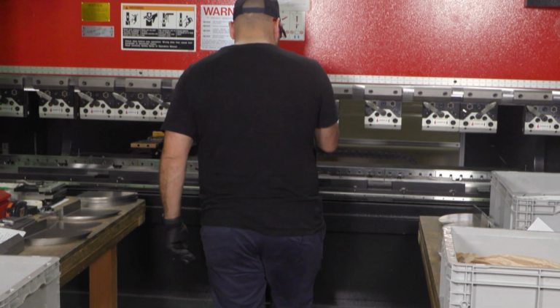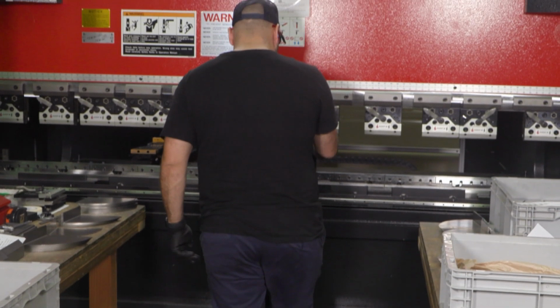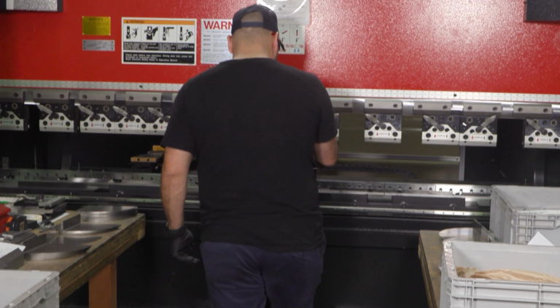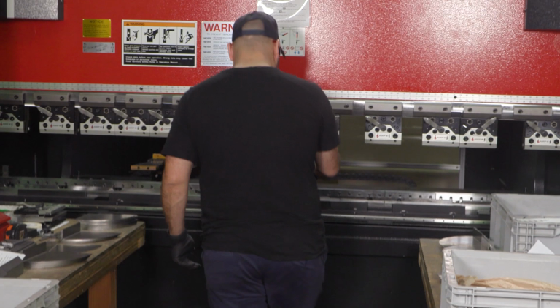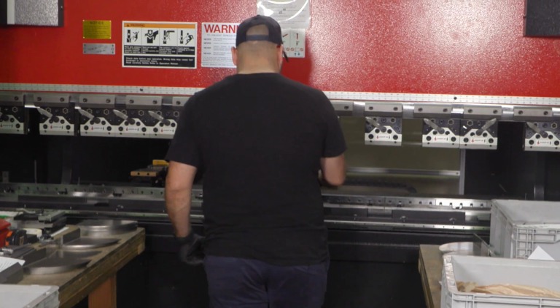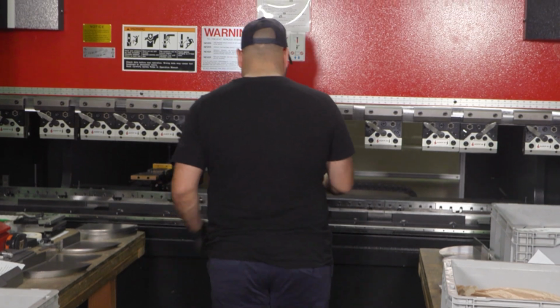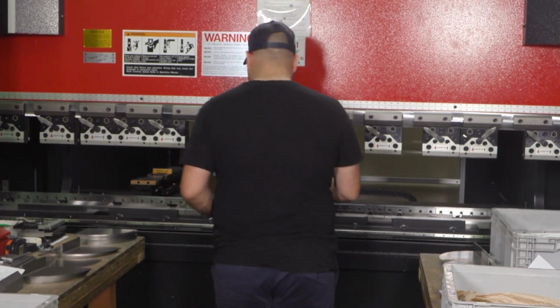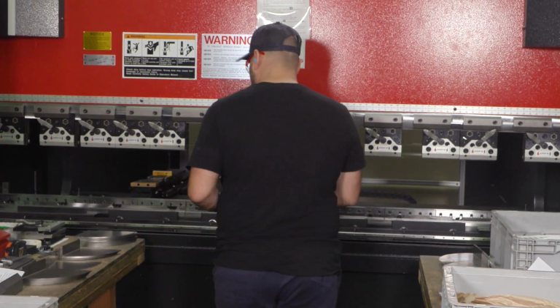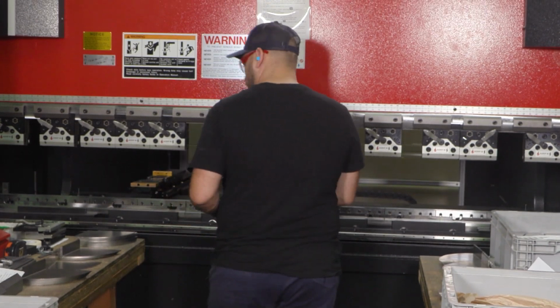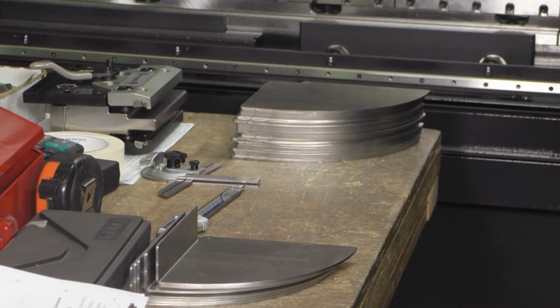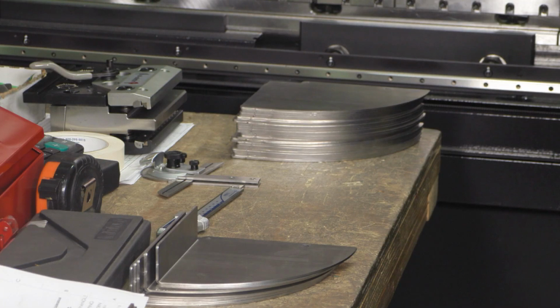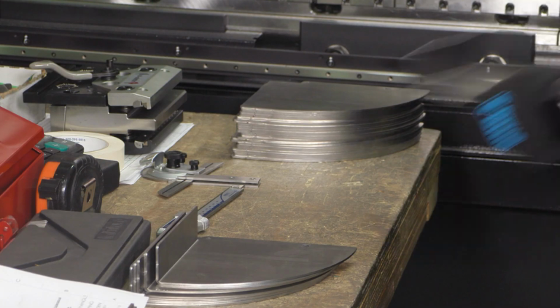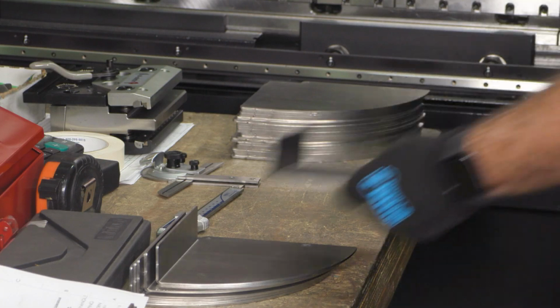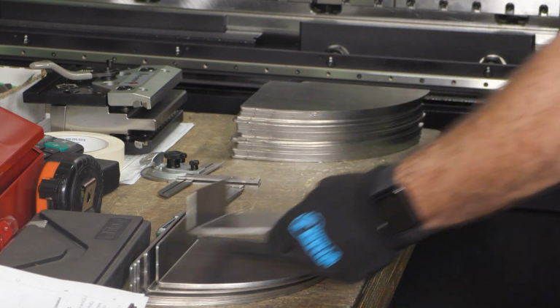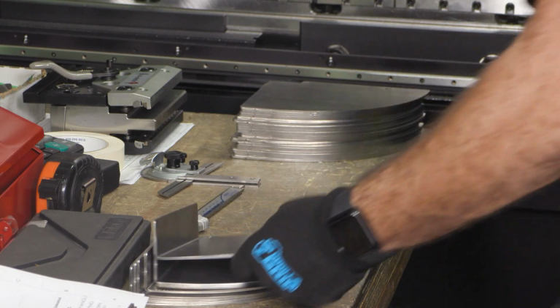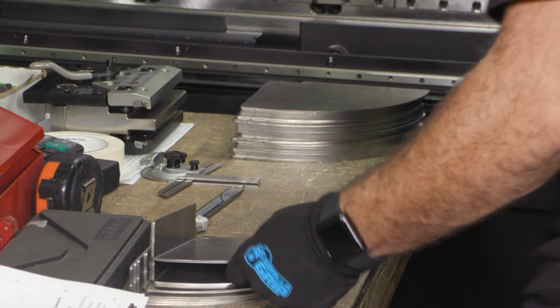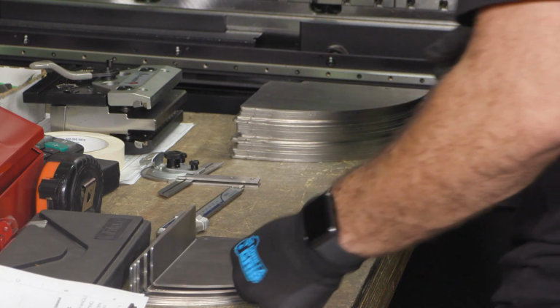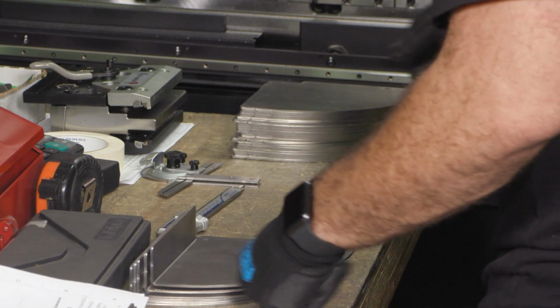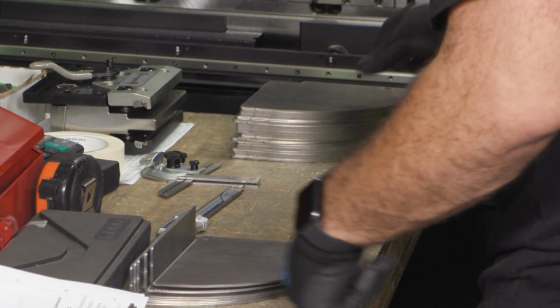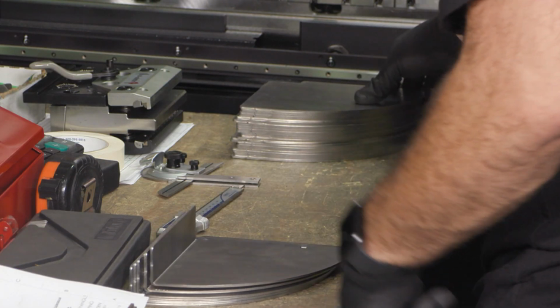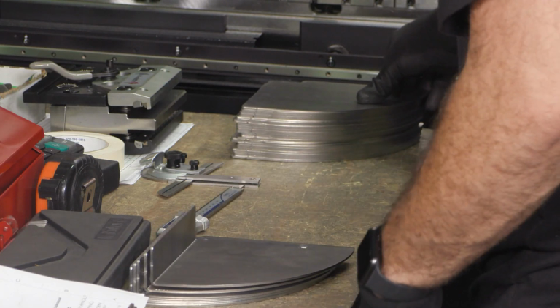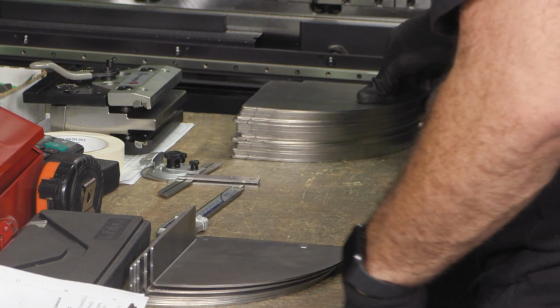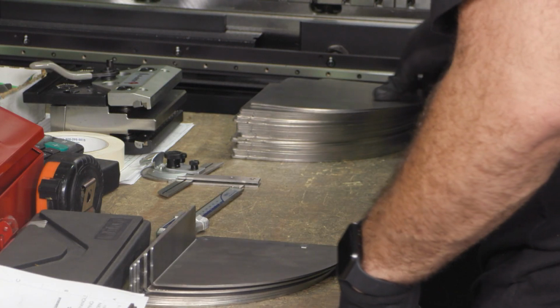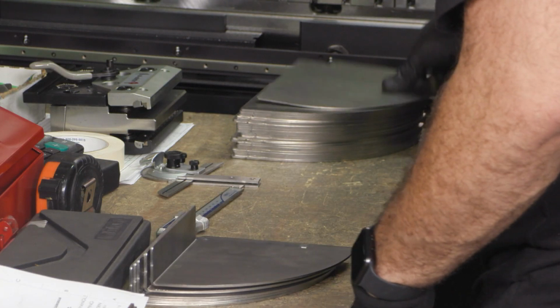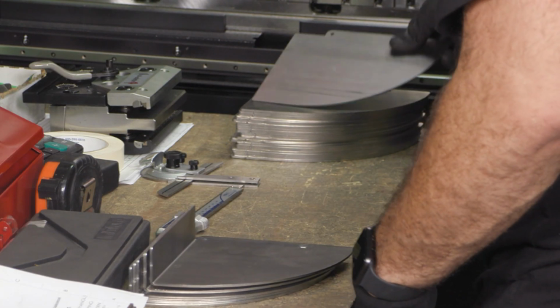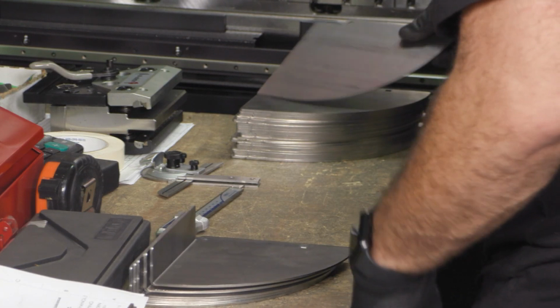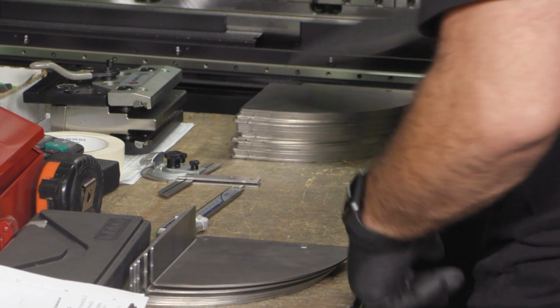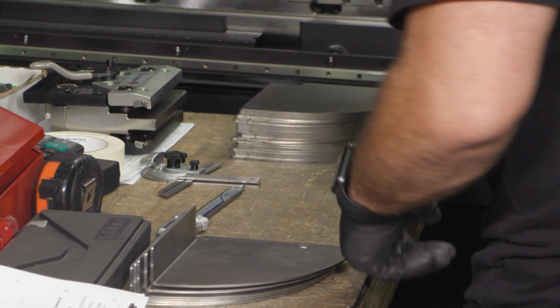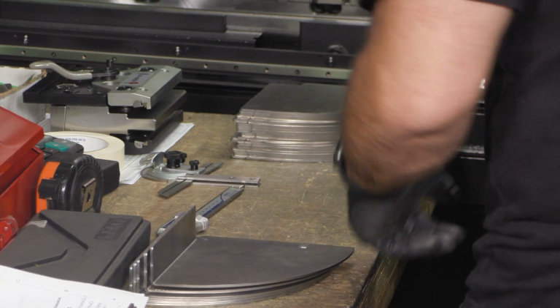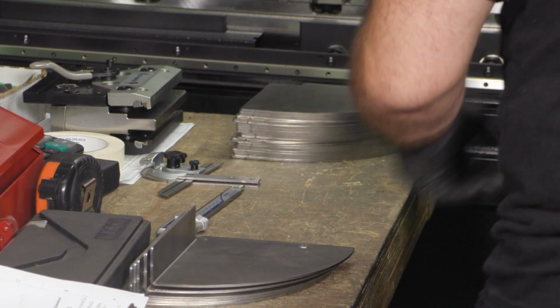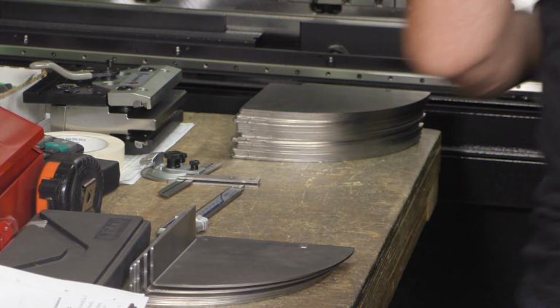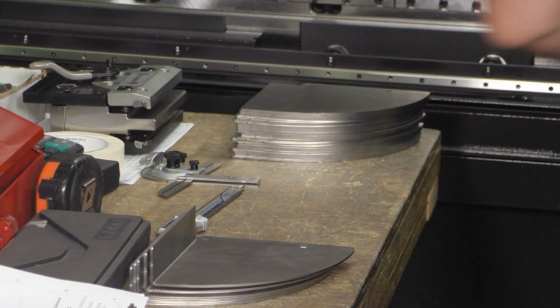Once the parts are flattened and cleaned up, they are bent on a world-class press brake.